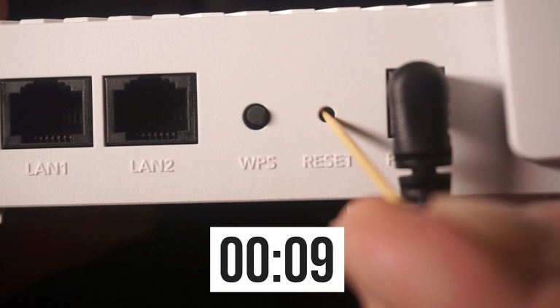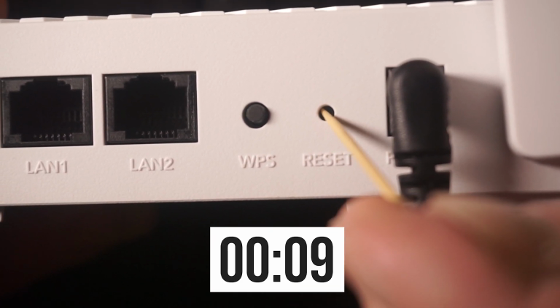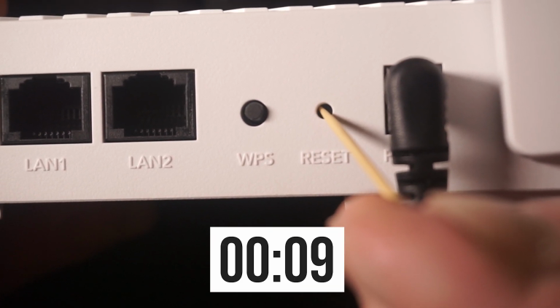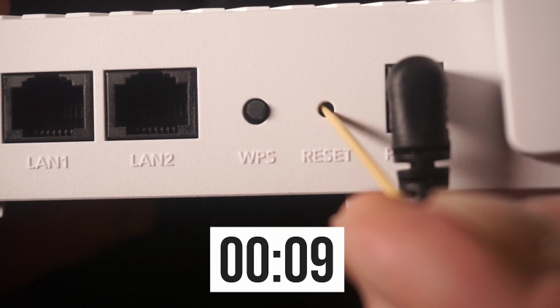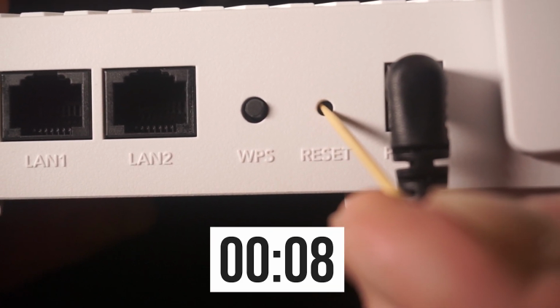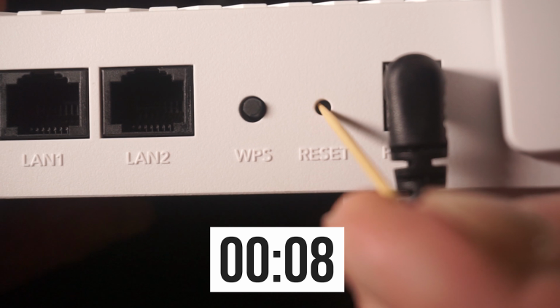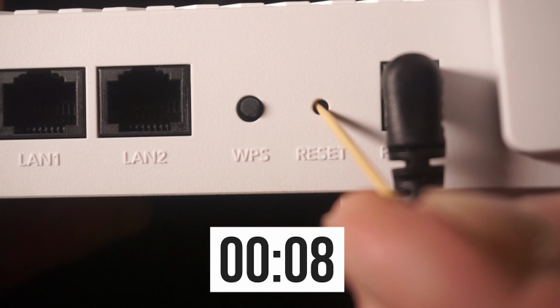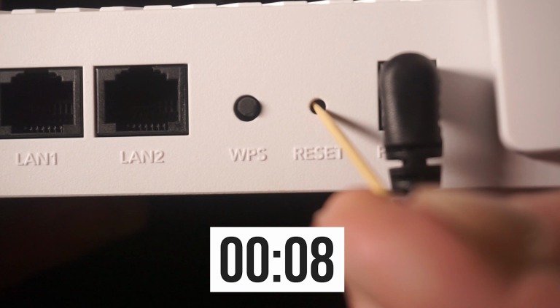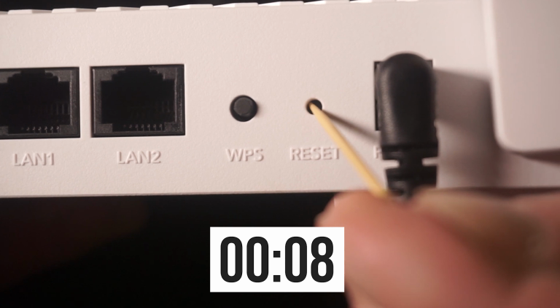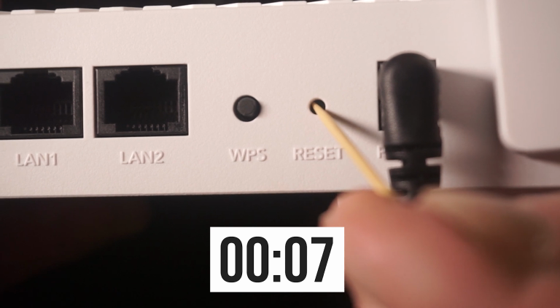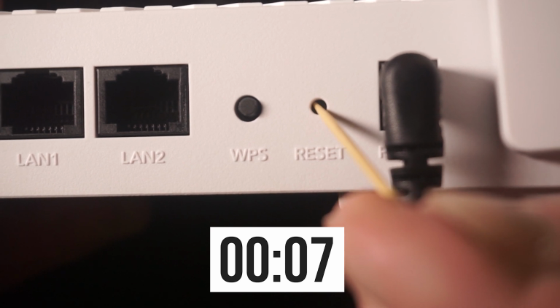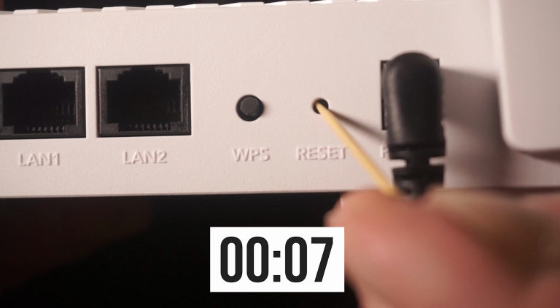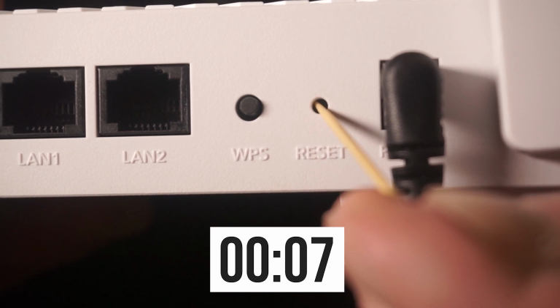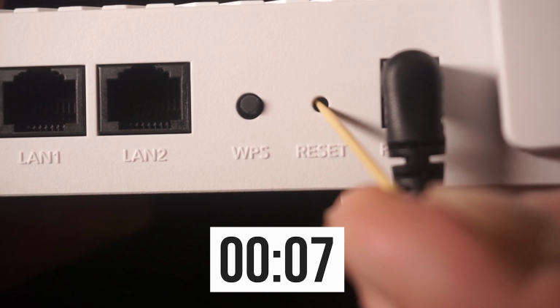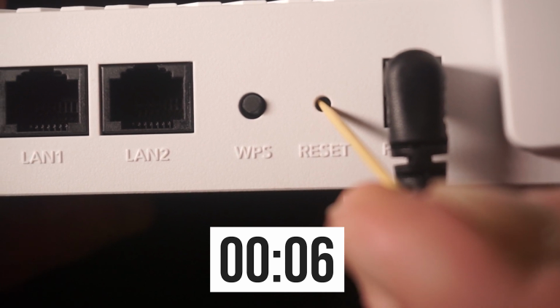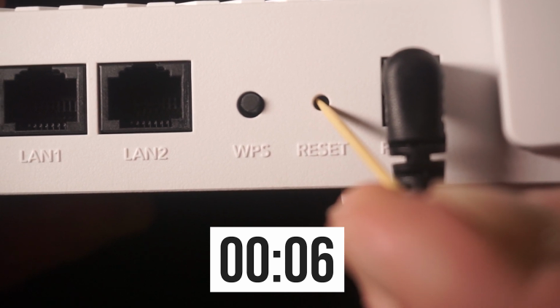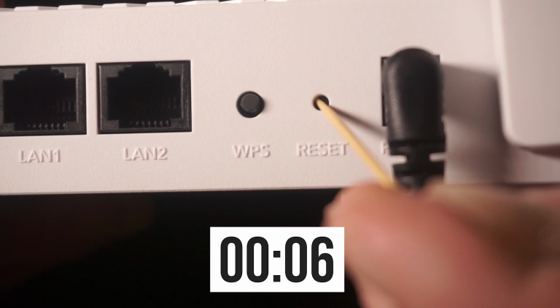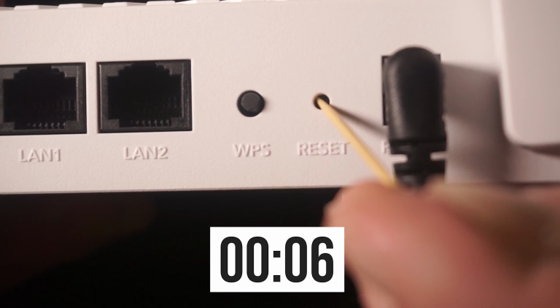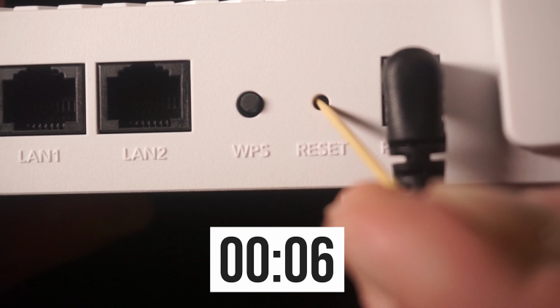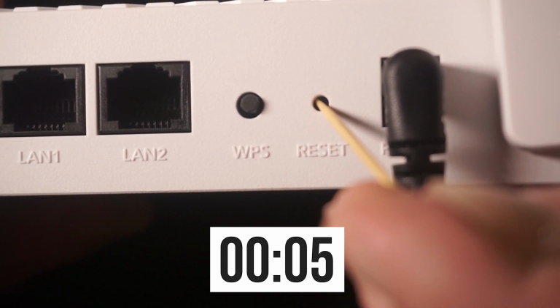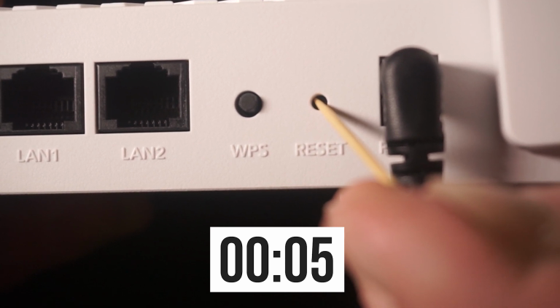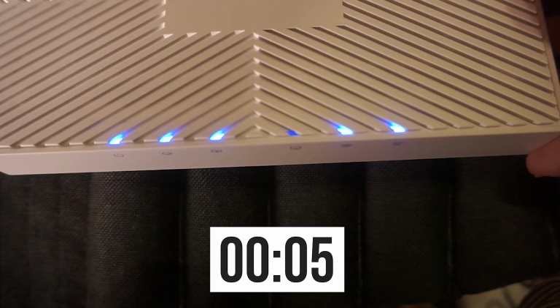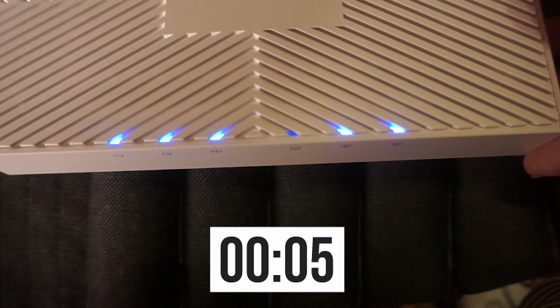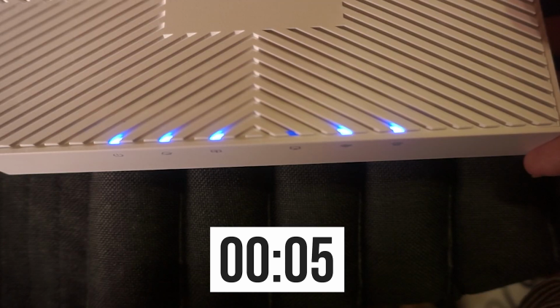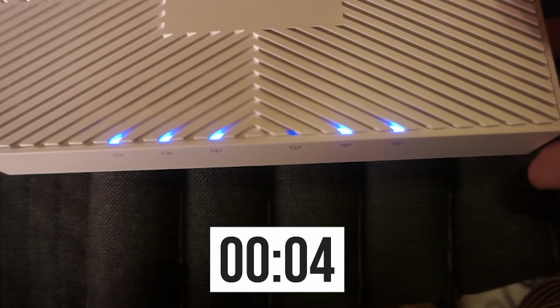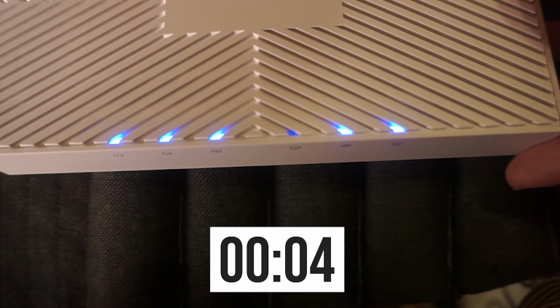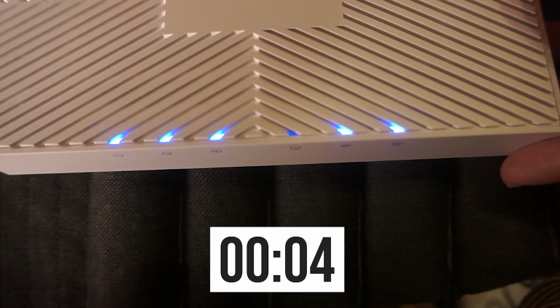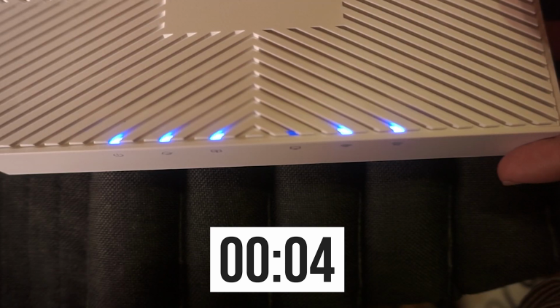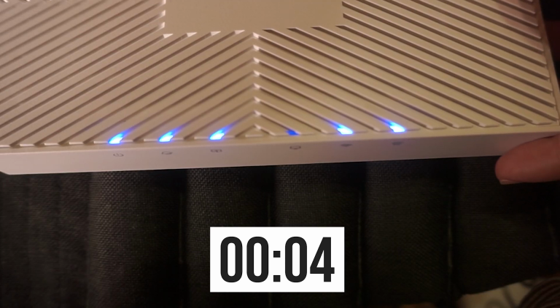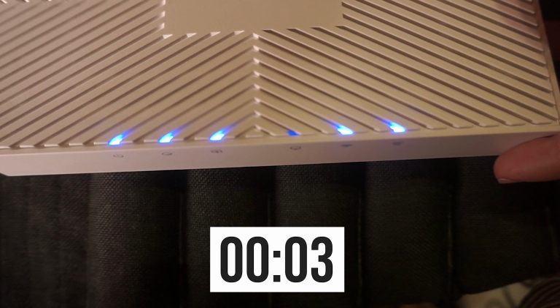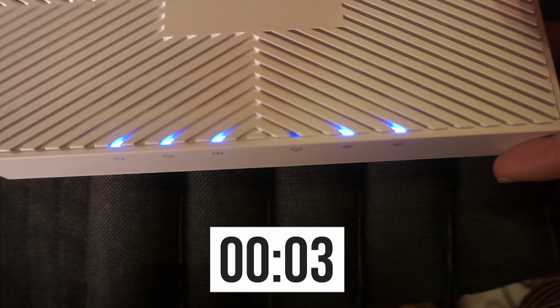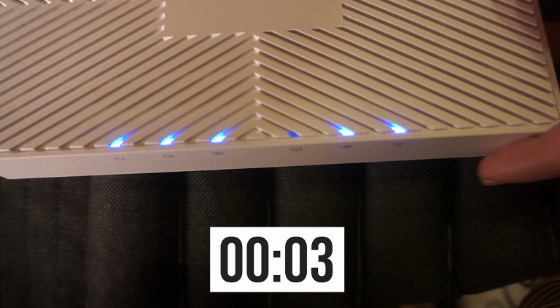If you can't press the button or it seems unresponsive, attempt to reset the settings via the router's web interface.